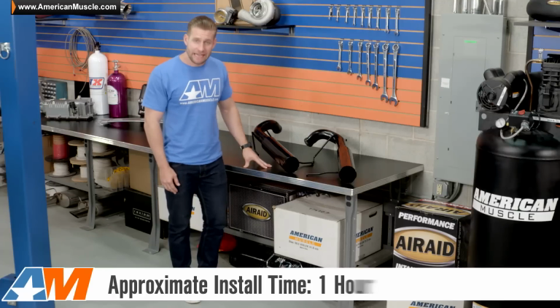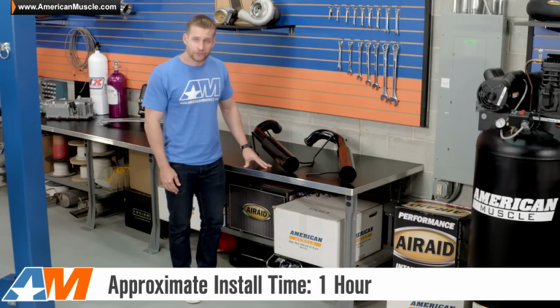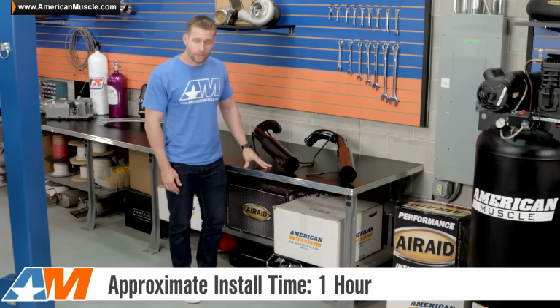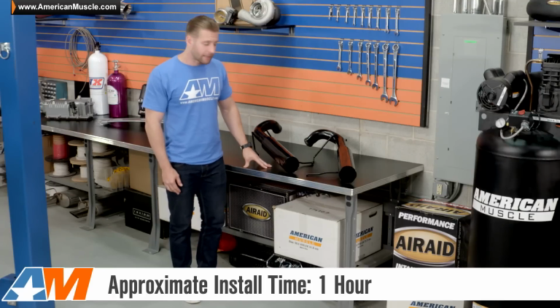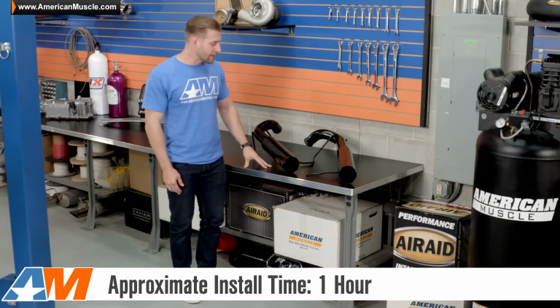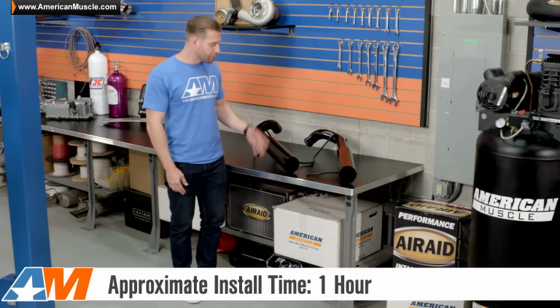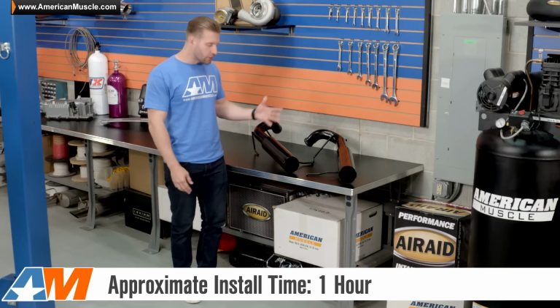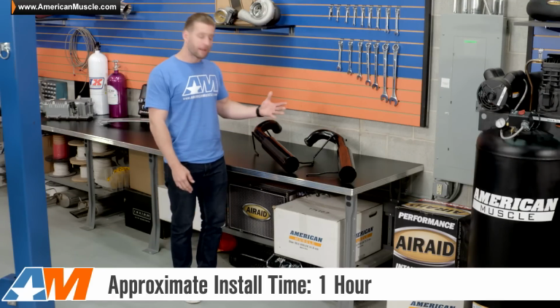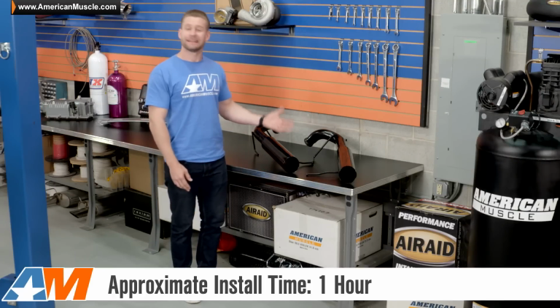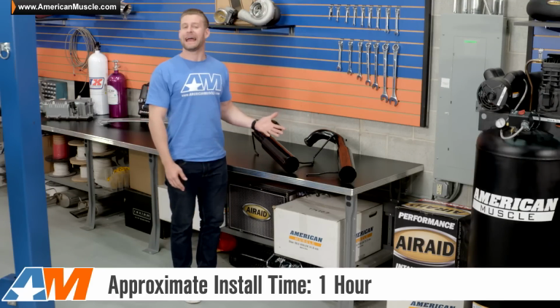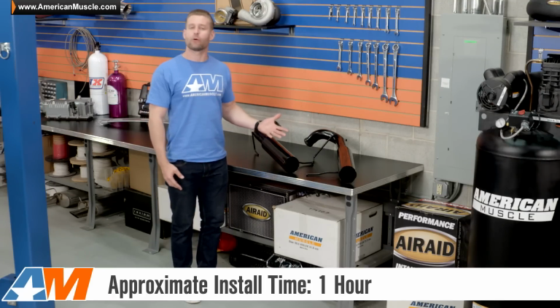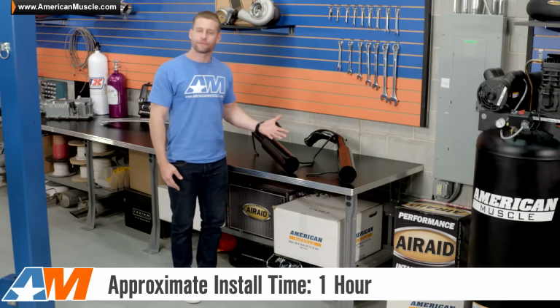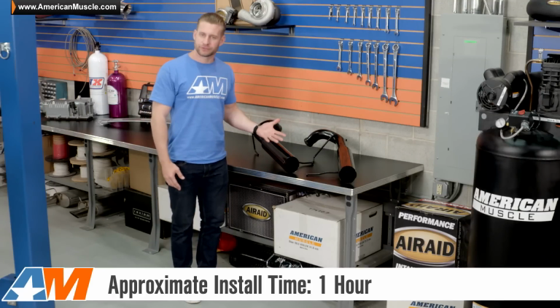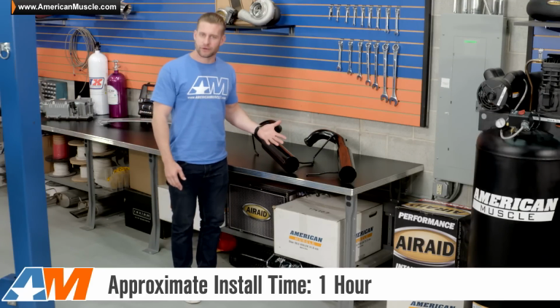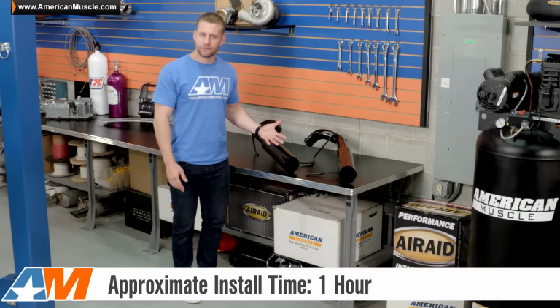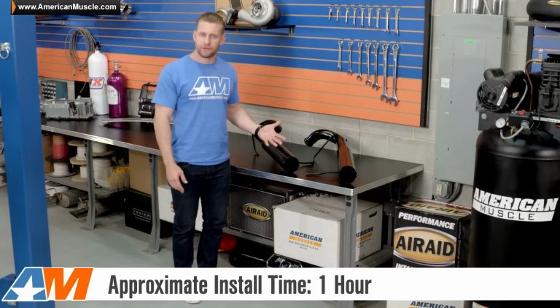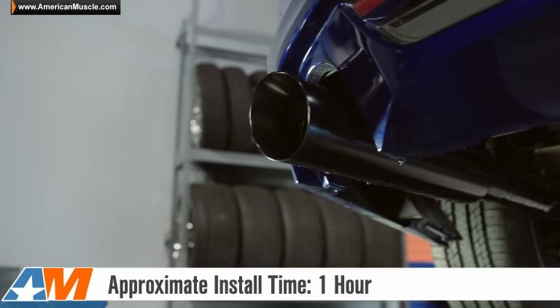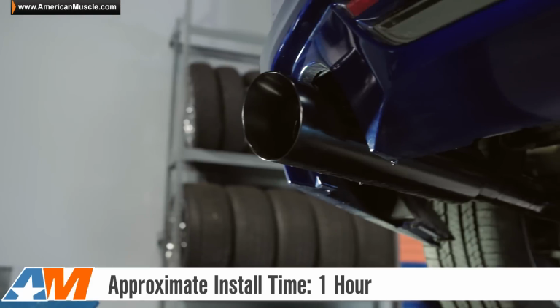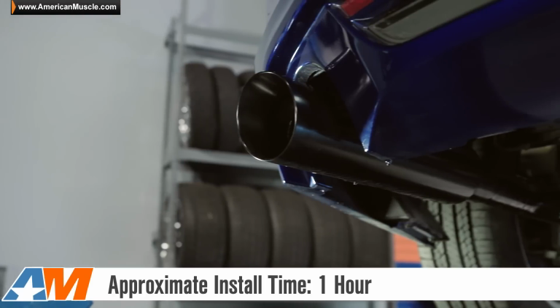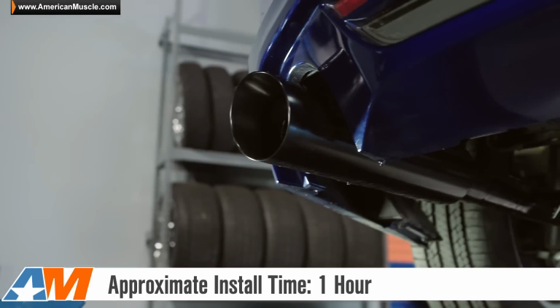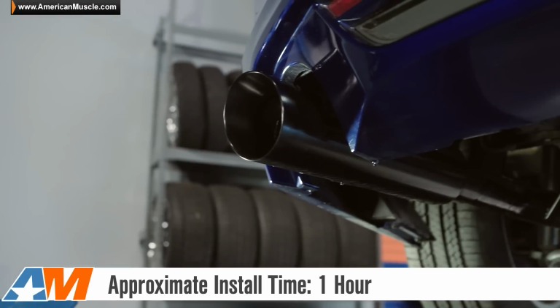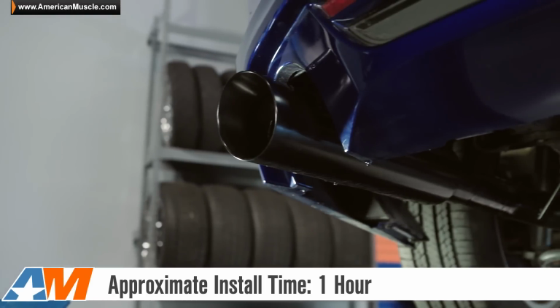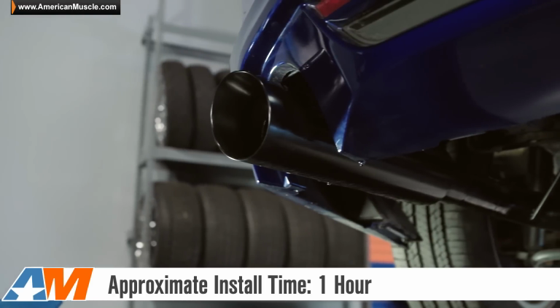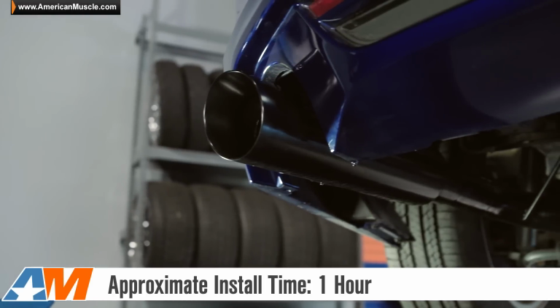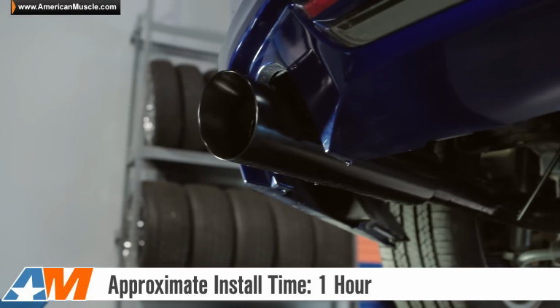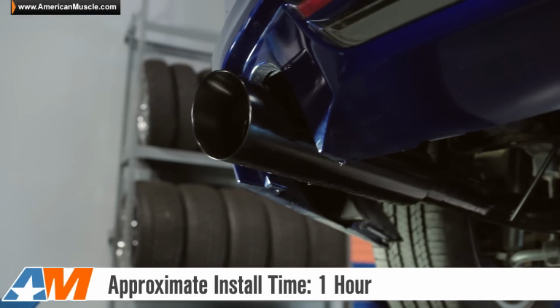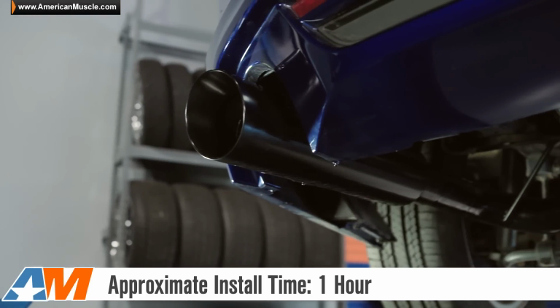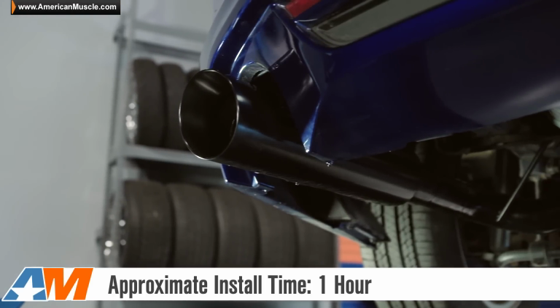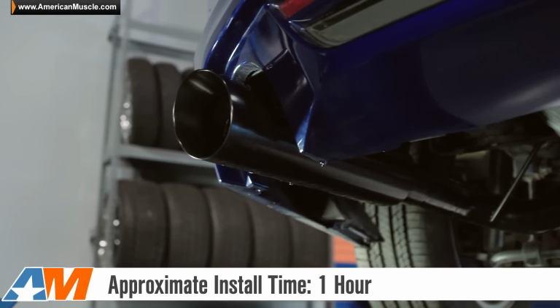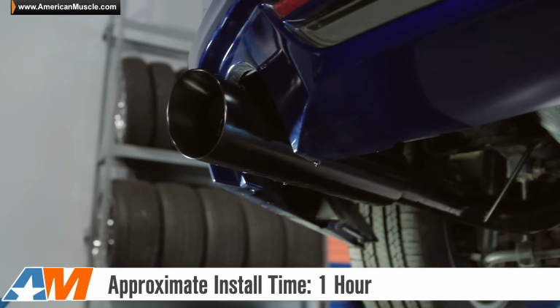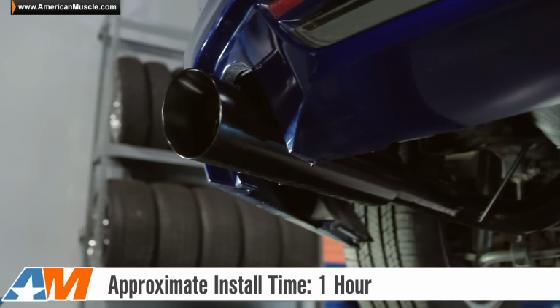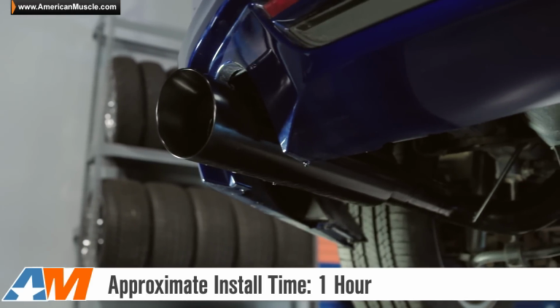Since this is an axle-back, figure about an hour from start to finish on your V6 to get everything in place.